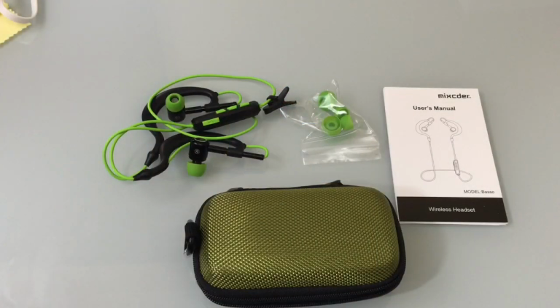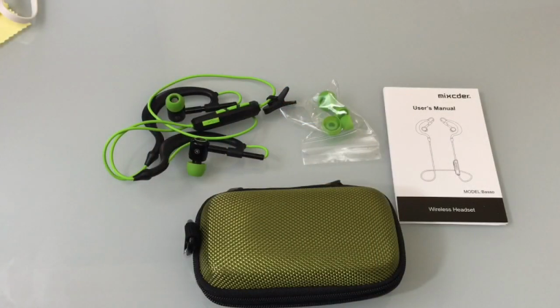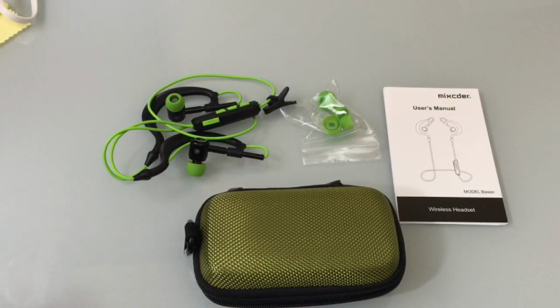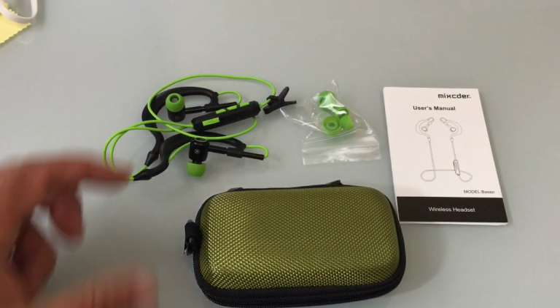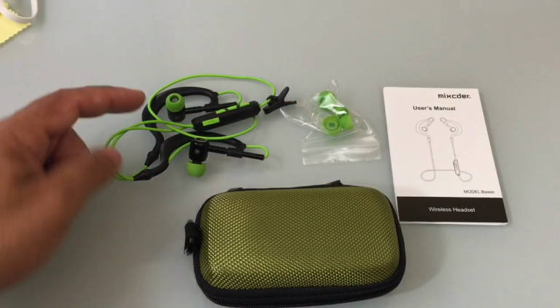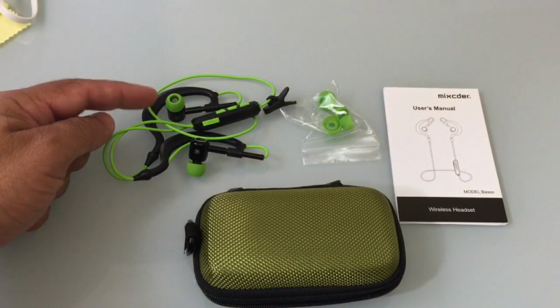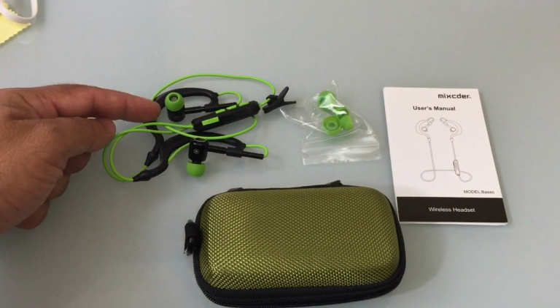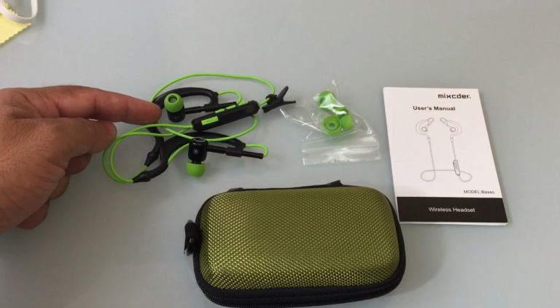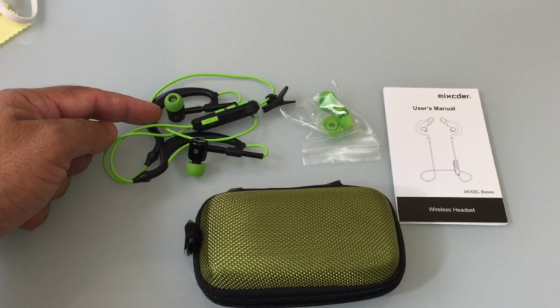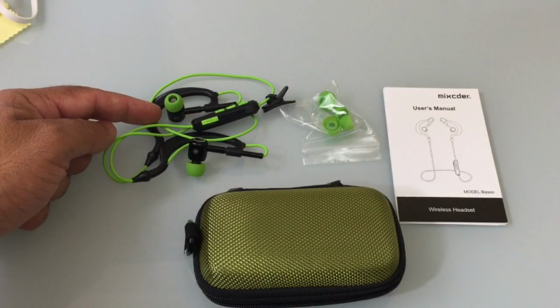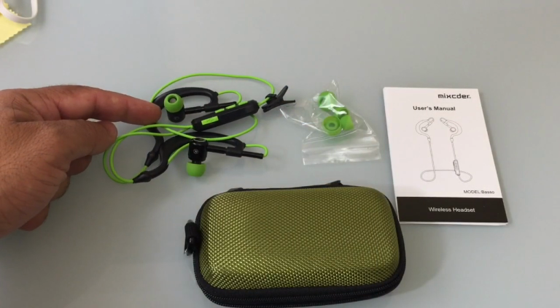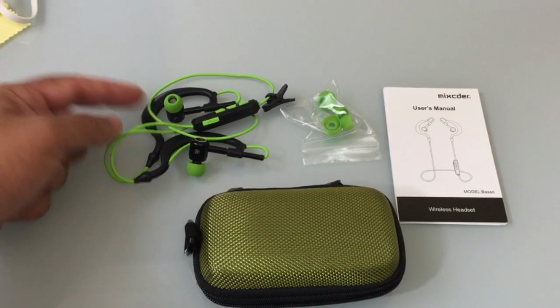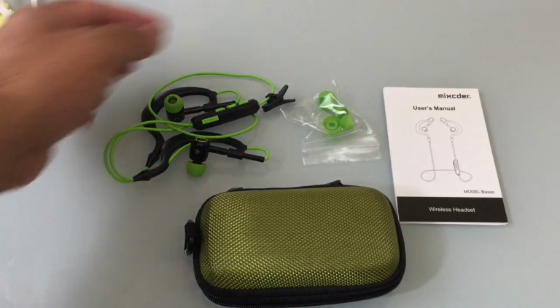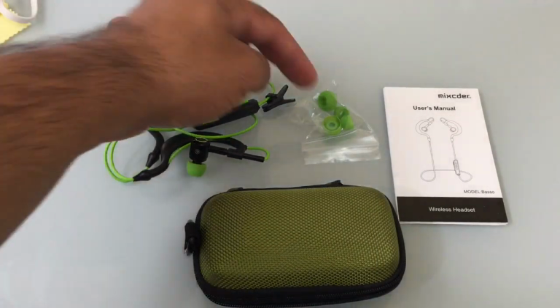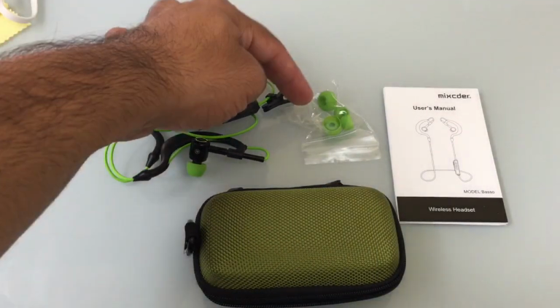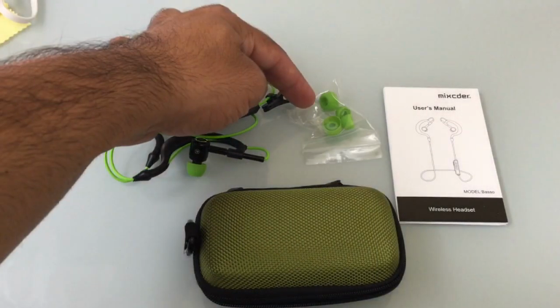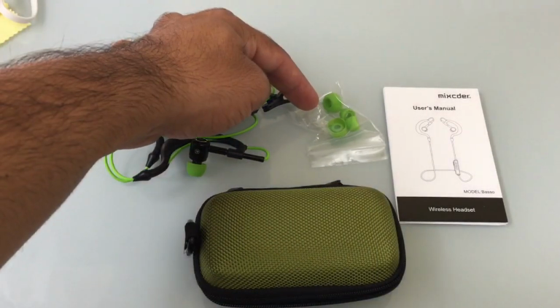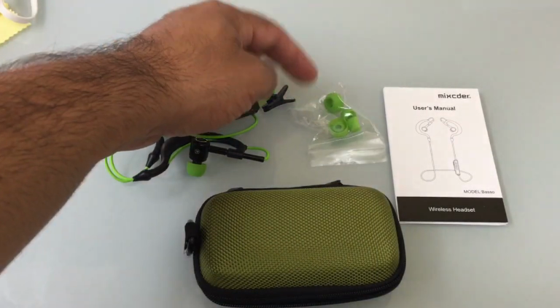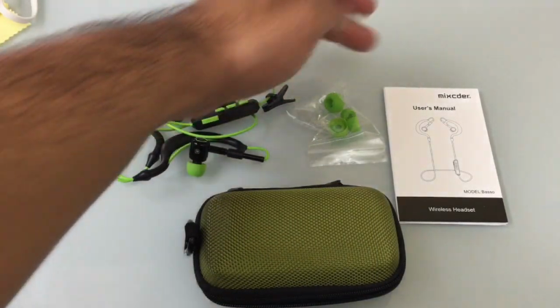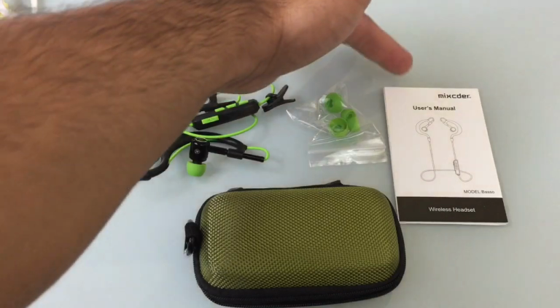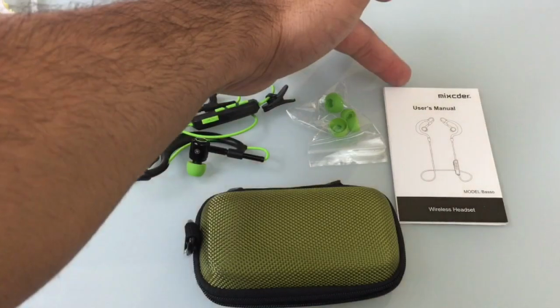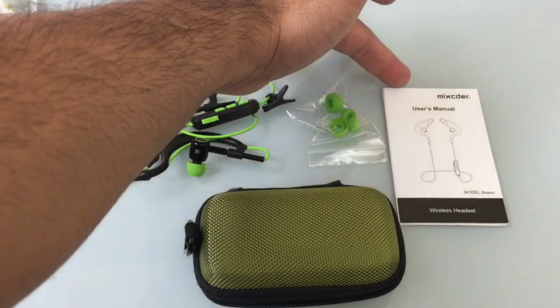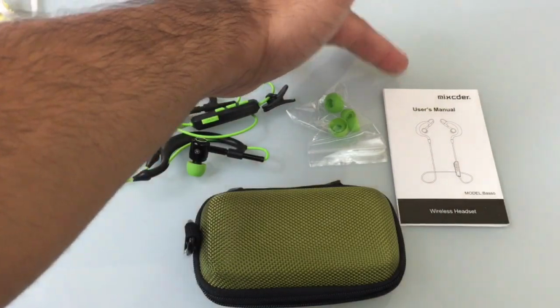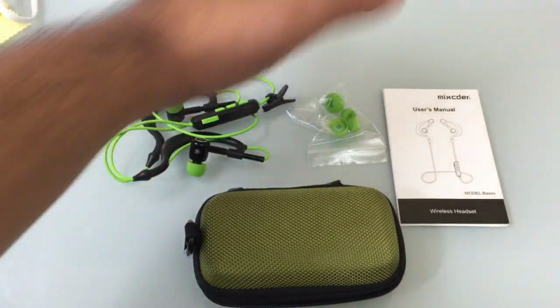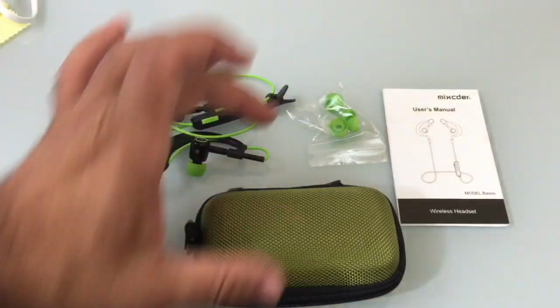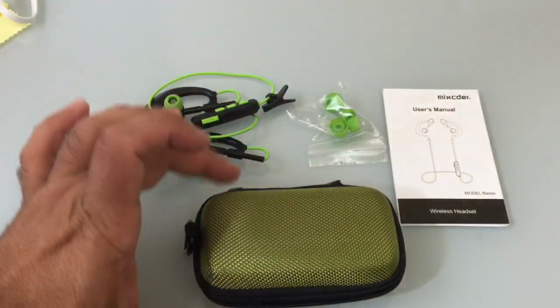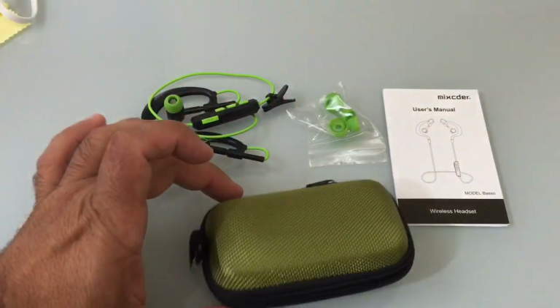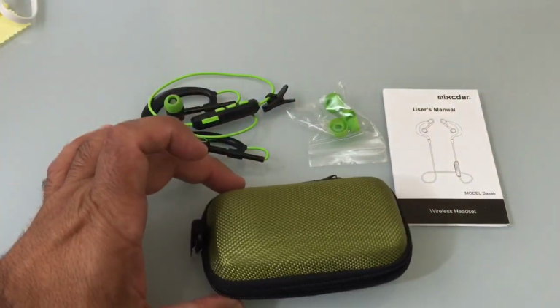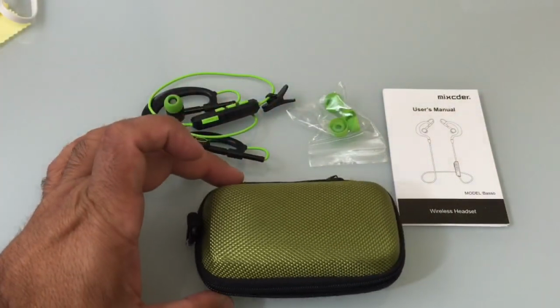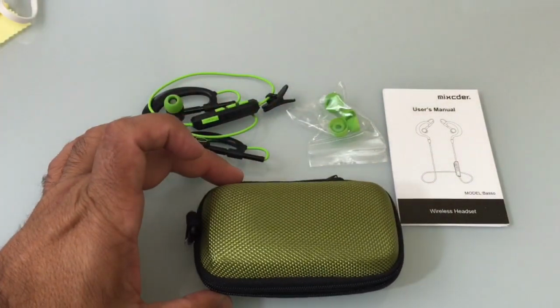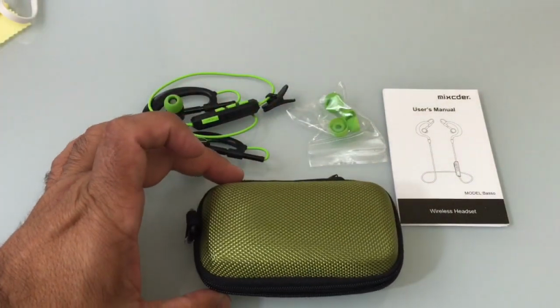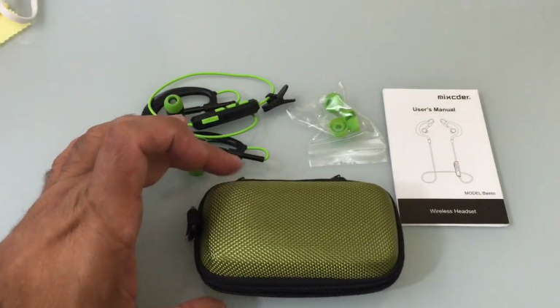Inside the box you'll have your Bluetooth headset, some ear gels, a user guide, and a nice carrying case.